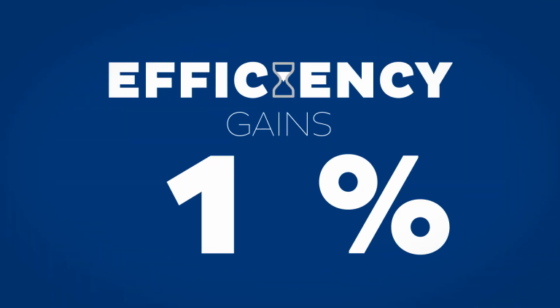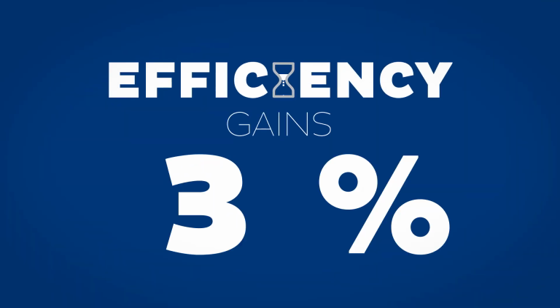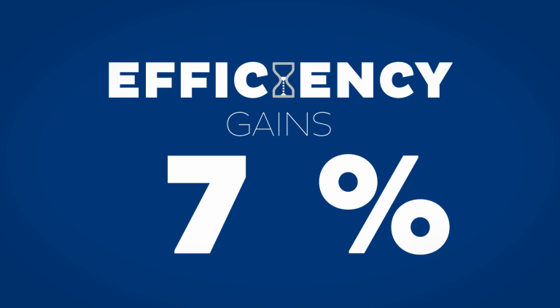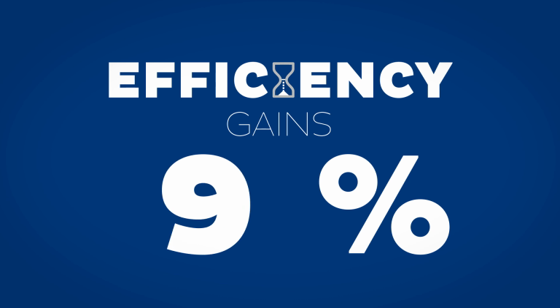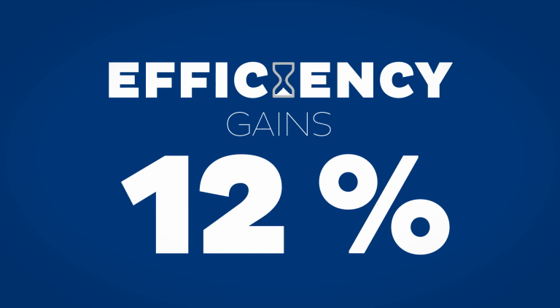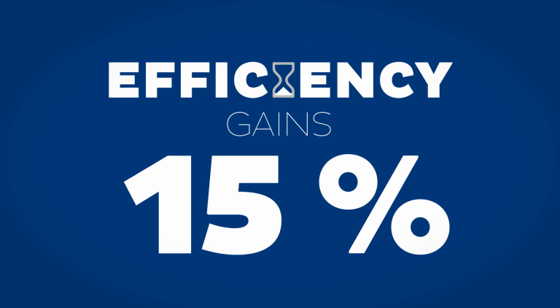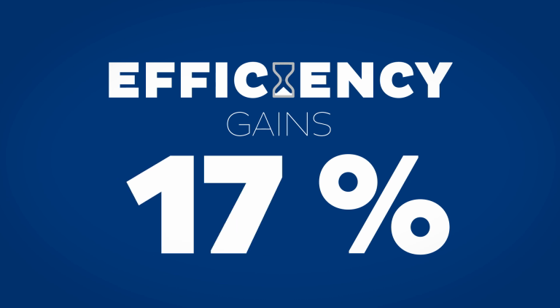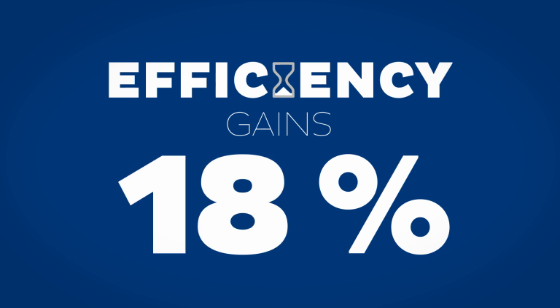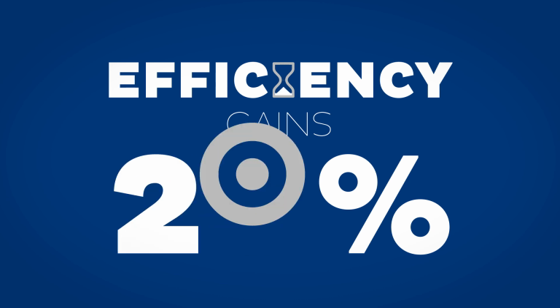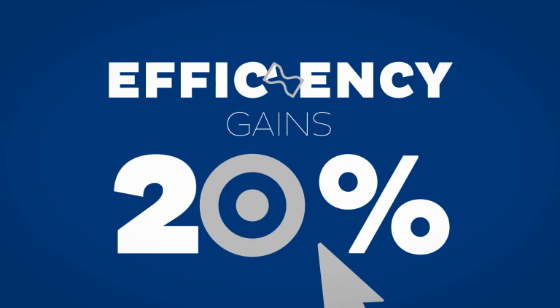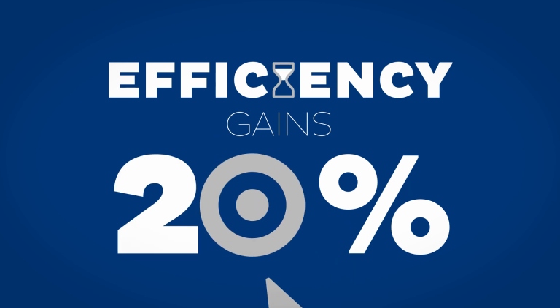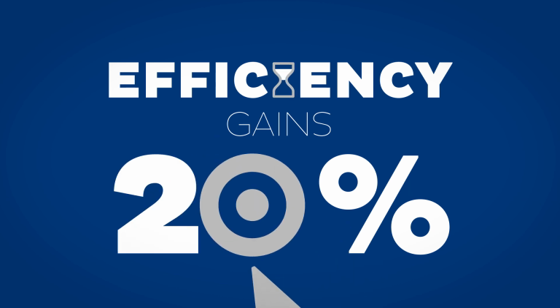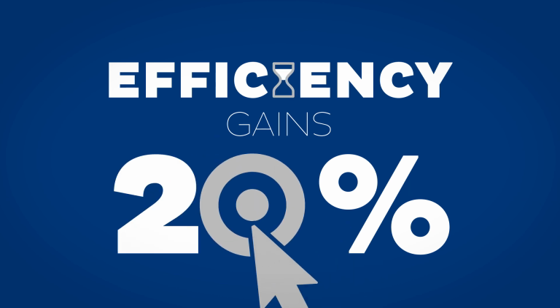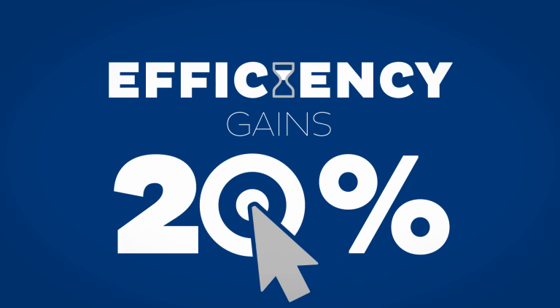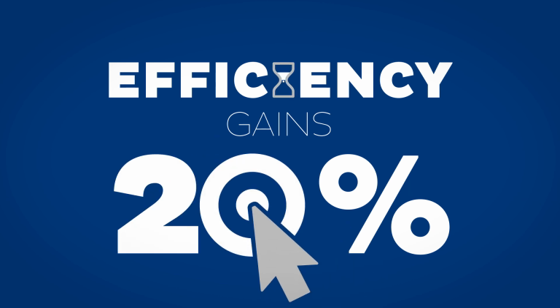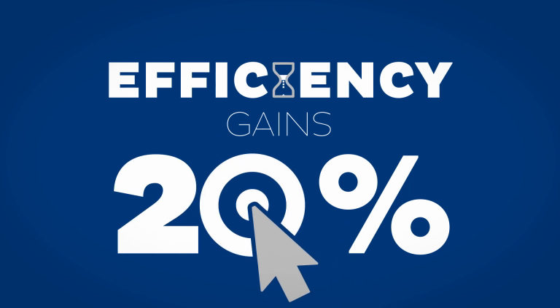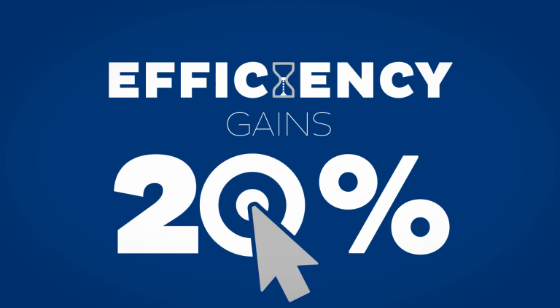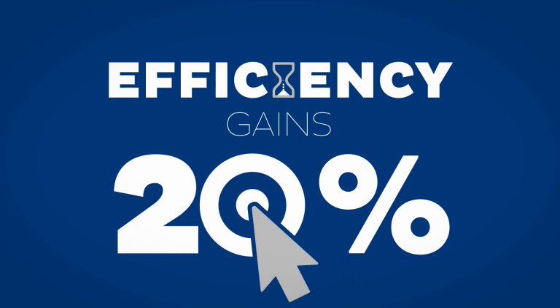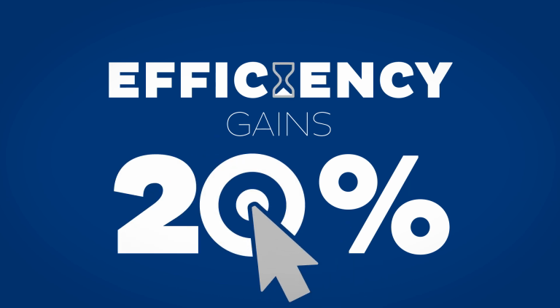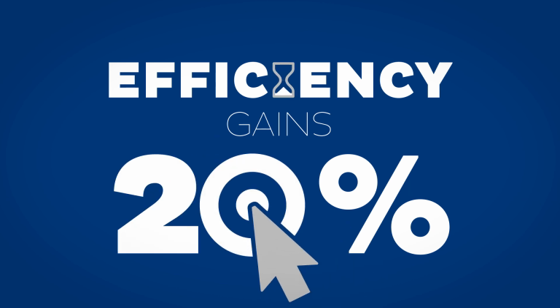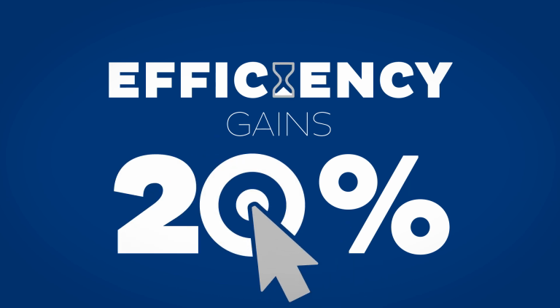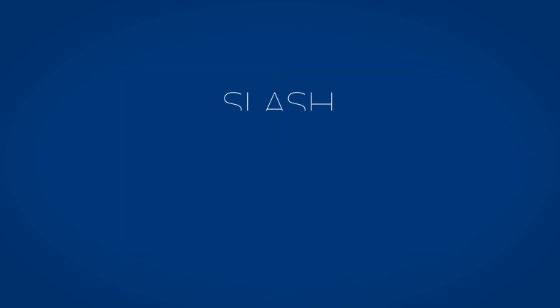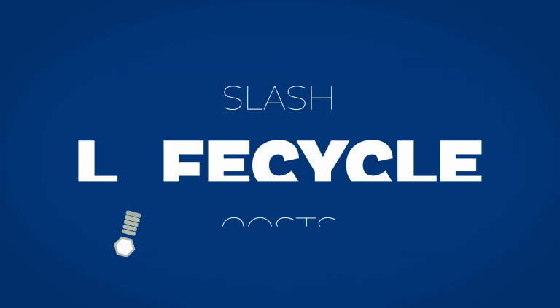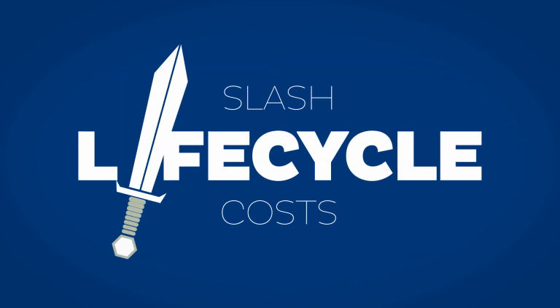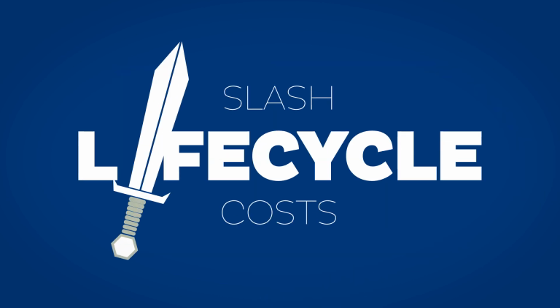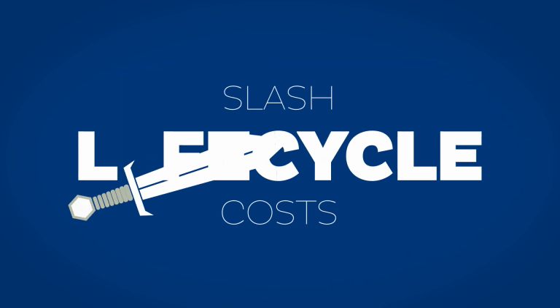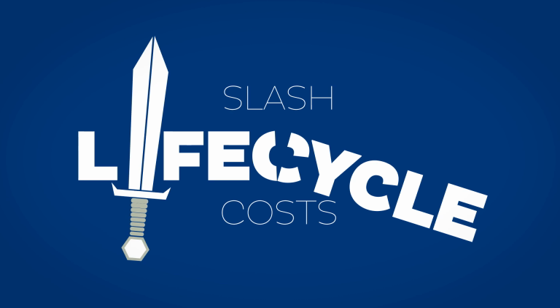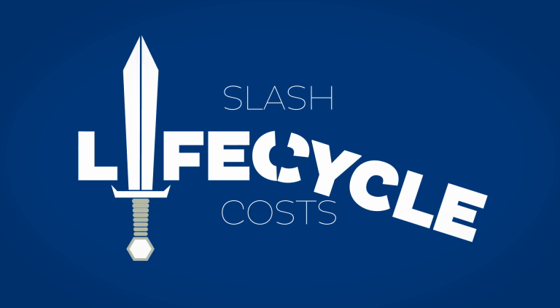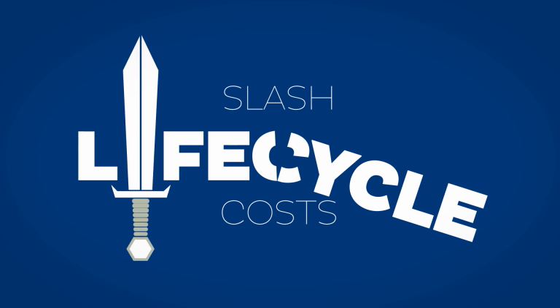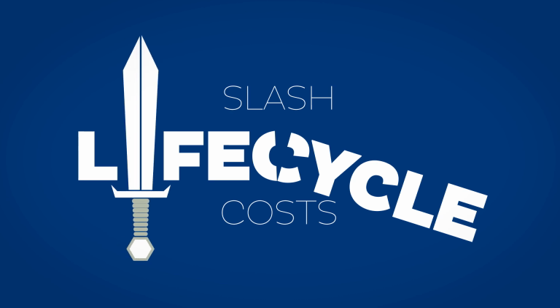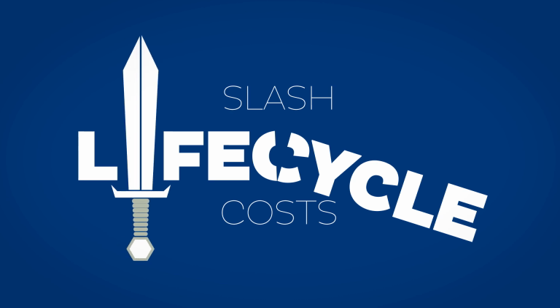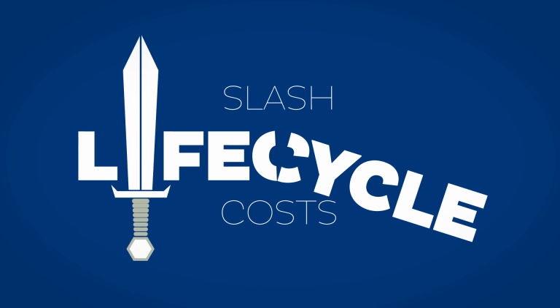With the QGD-V, you can expect efficiency gains of up to 20%, which will dramatically slash lifecycle costs.